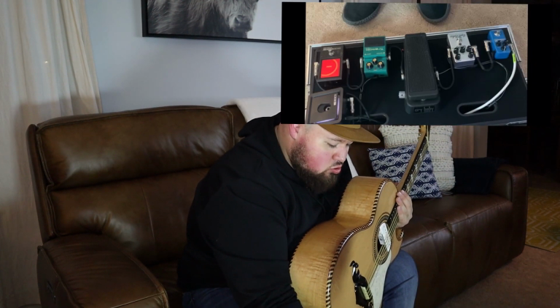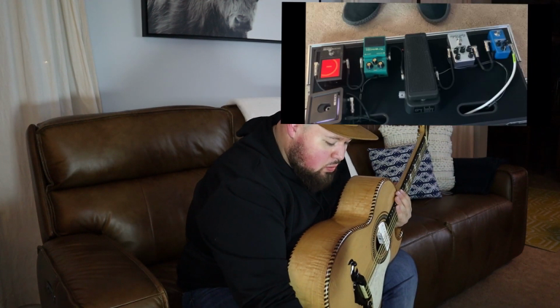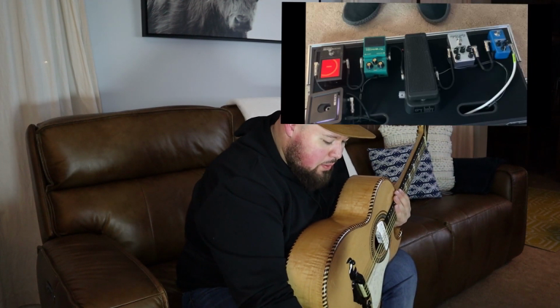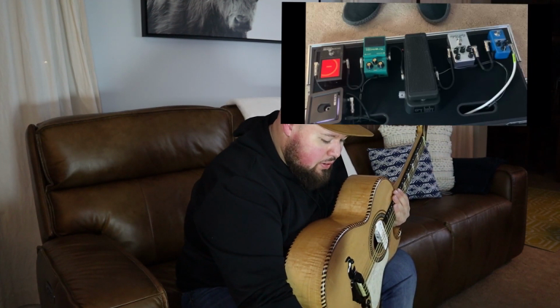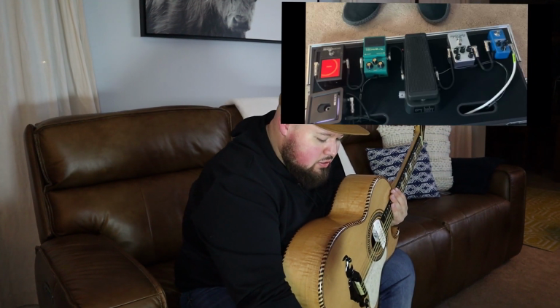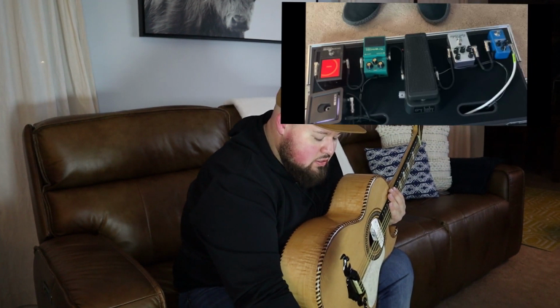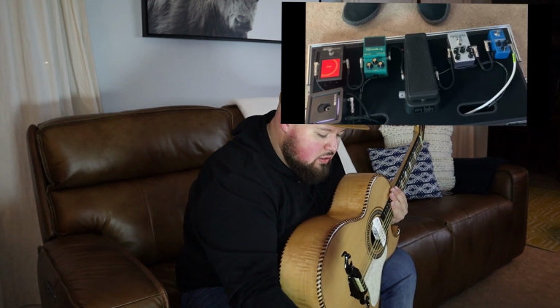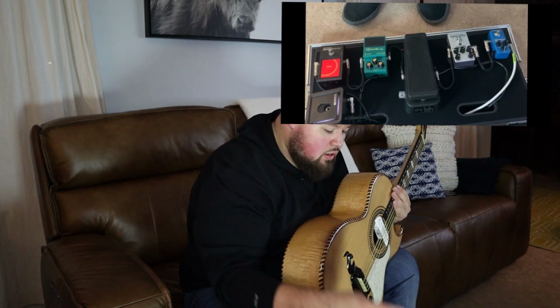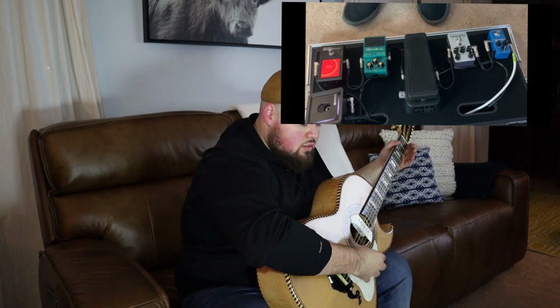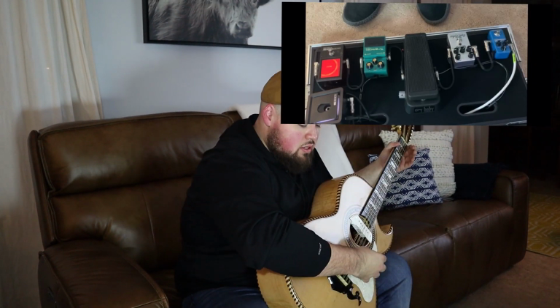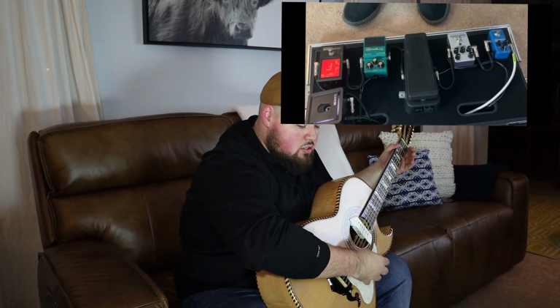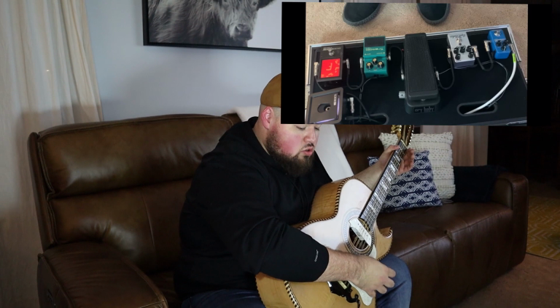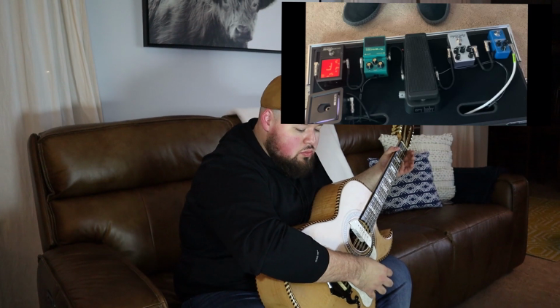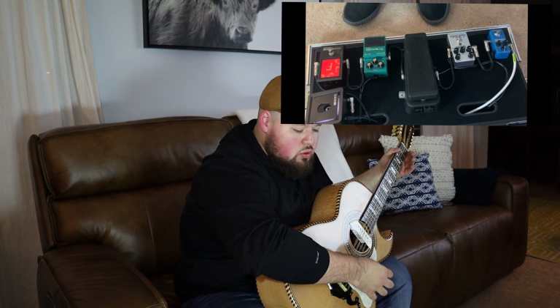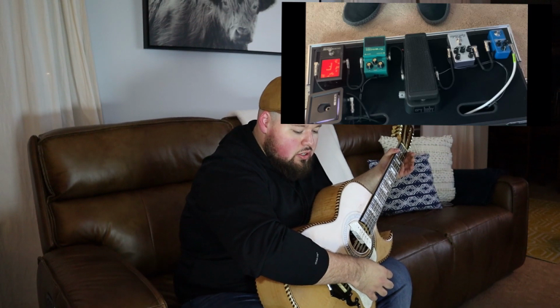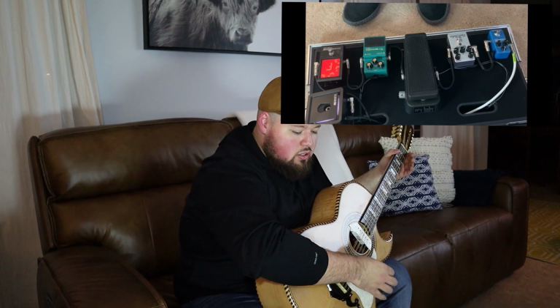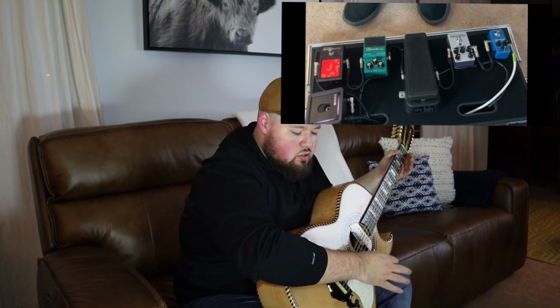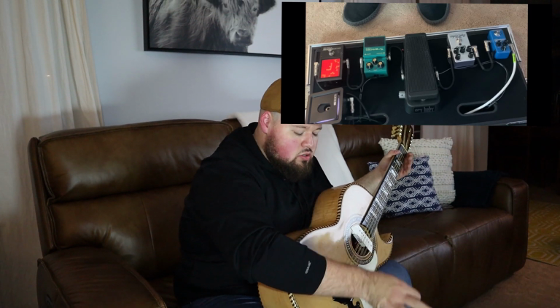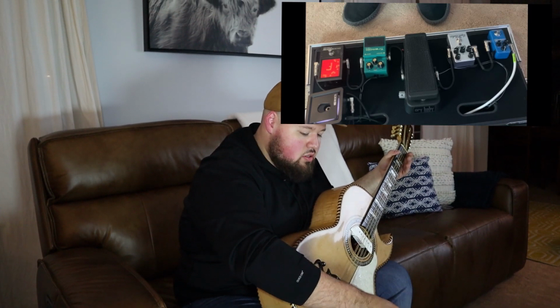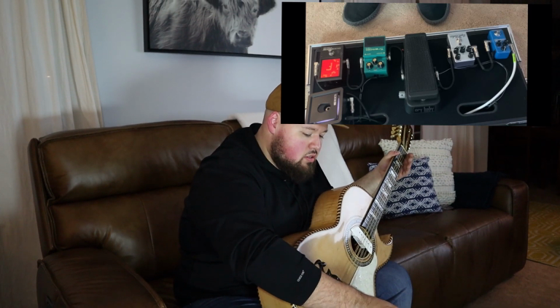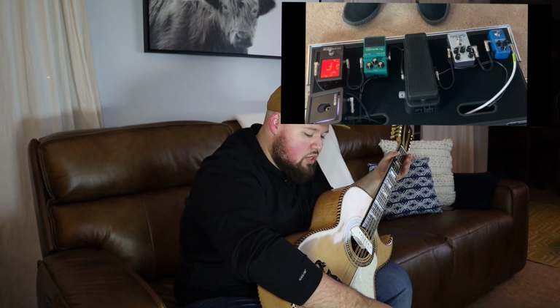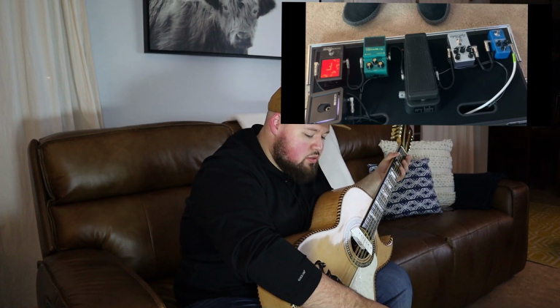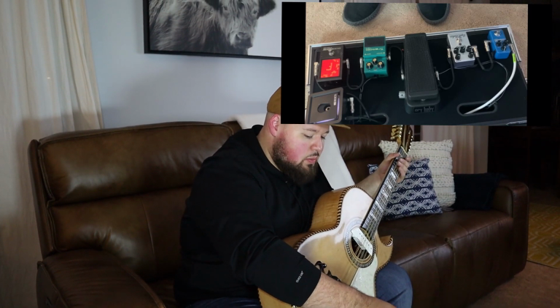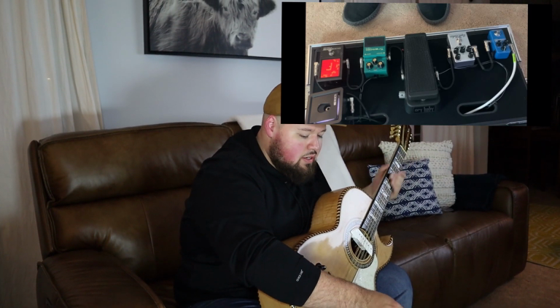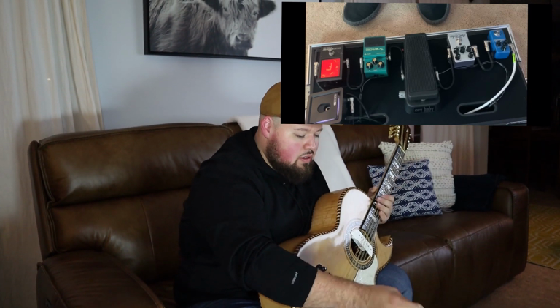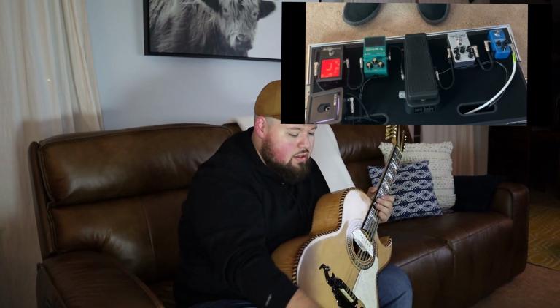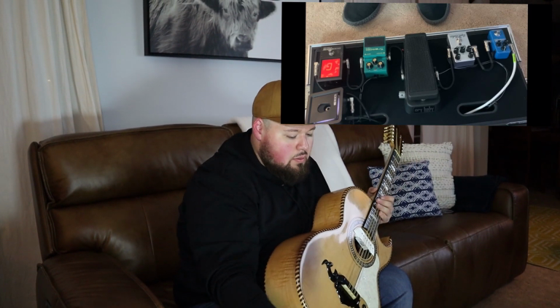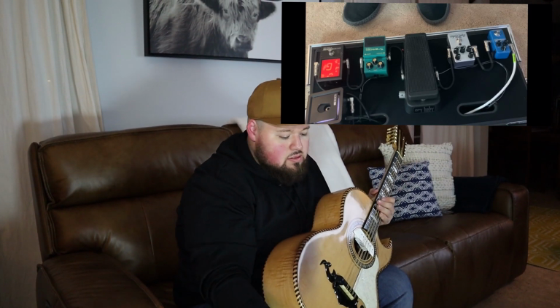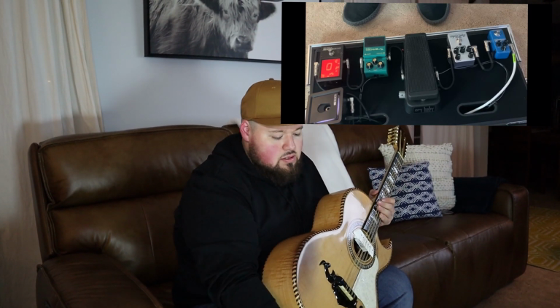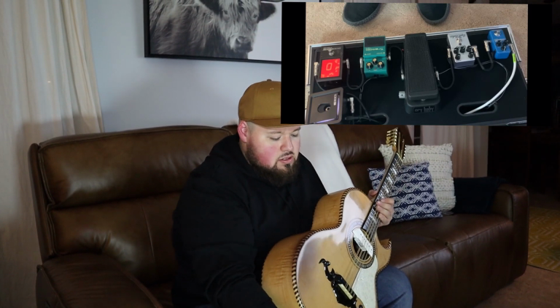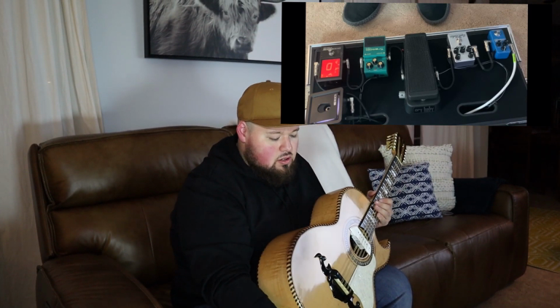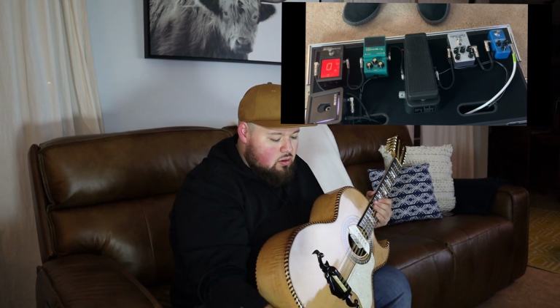It's a strobe tuner, so as soon as it stops spinning, that means it's good to go.